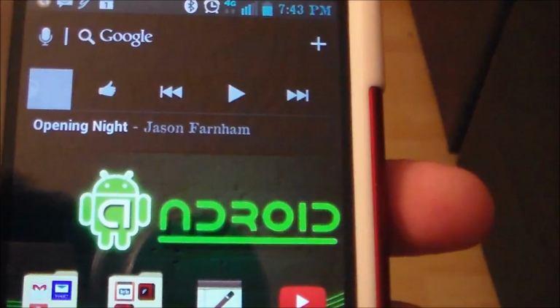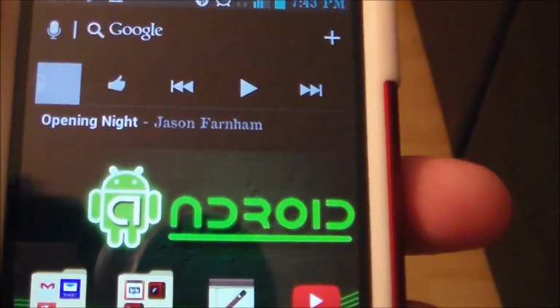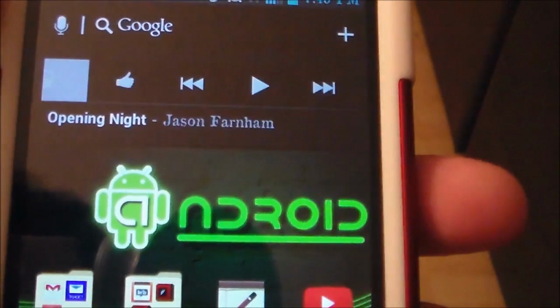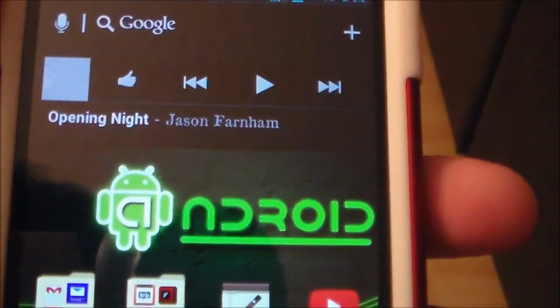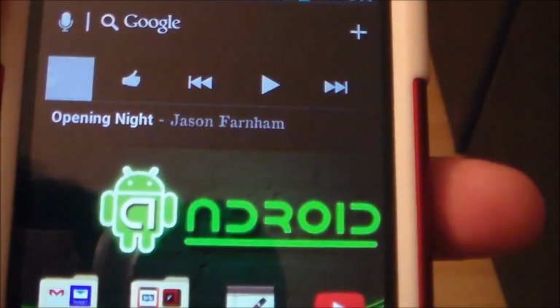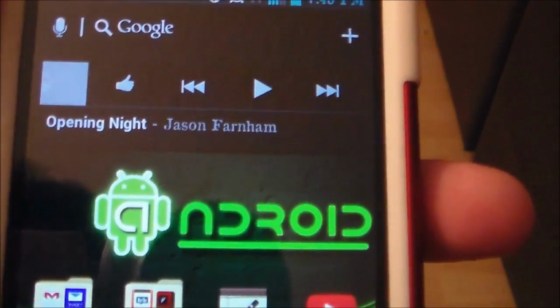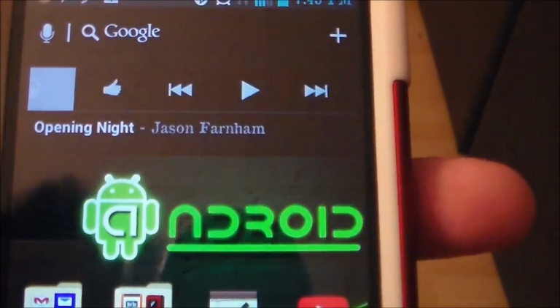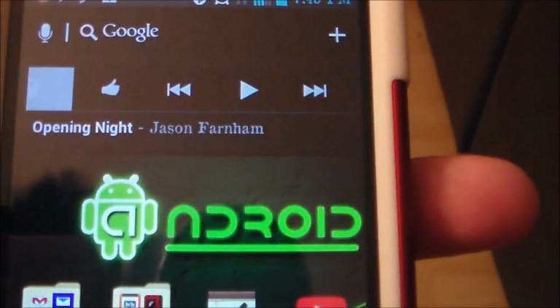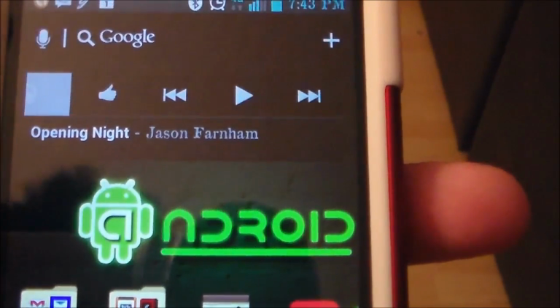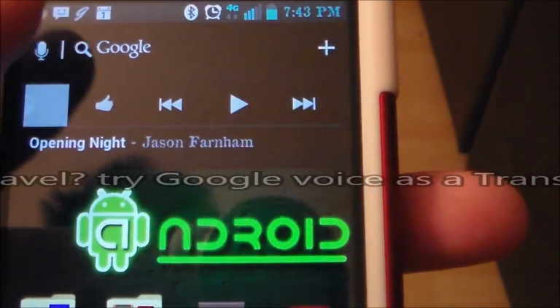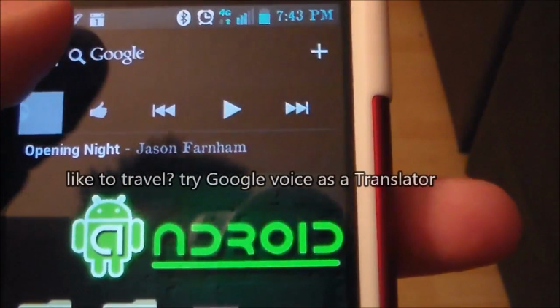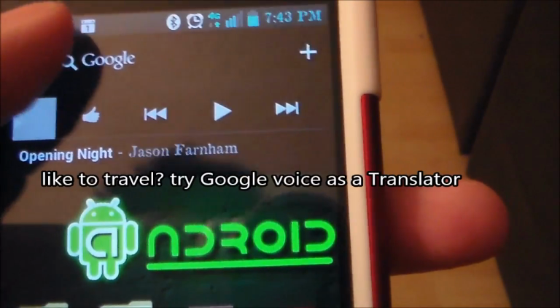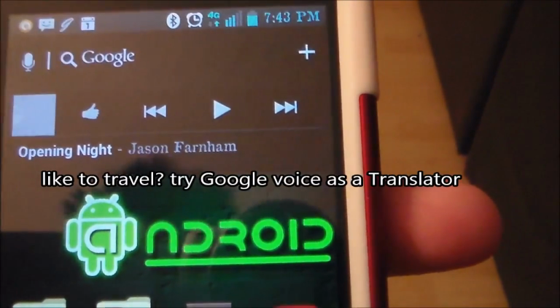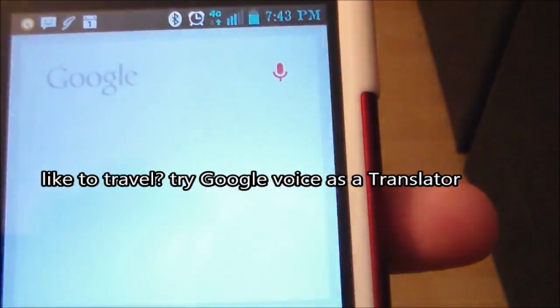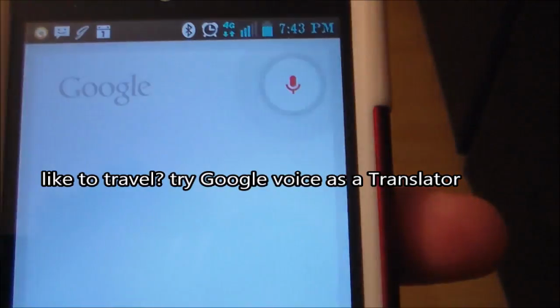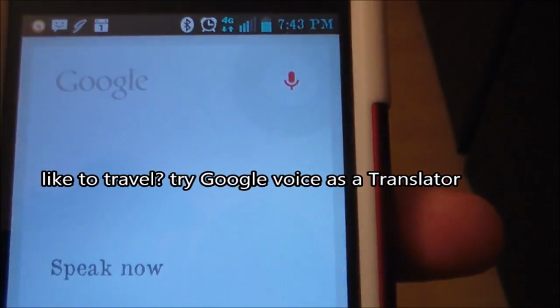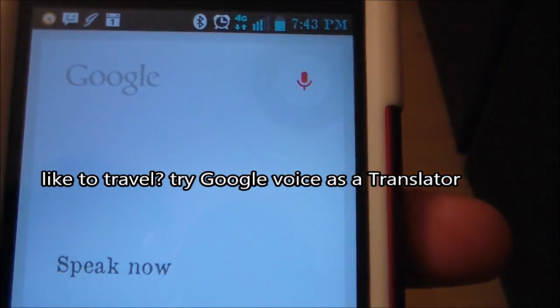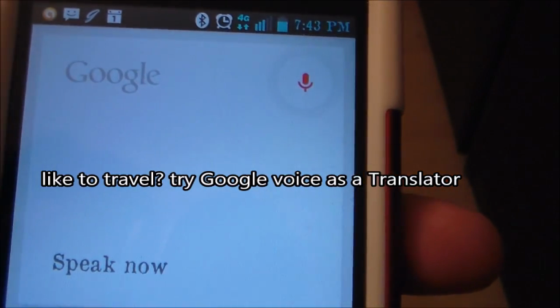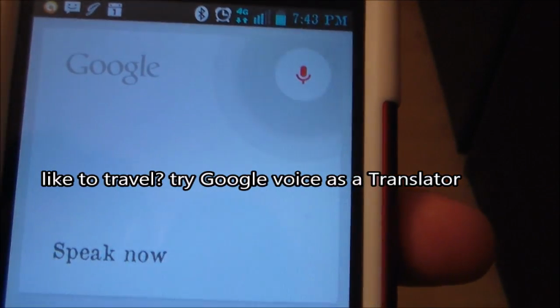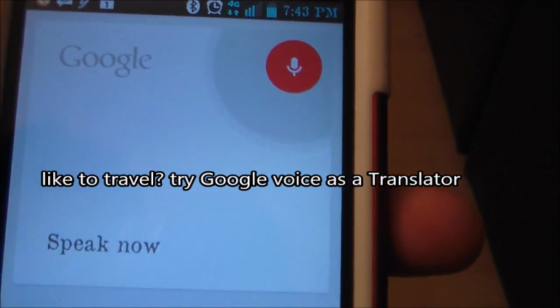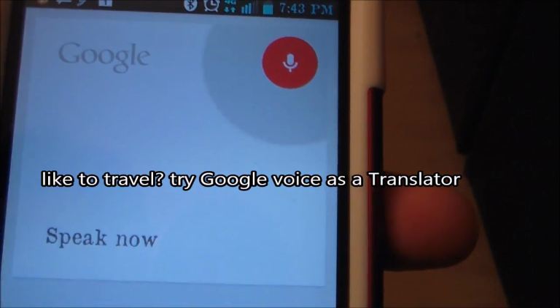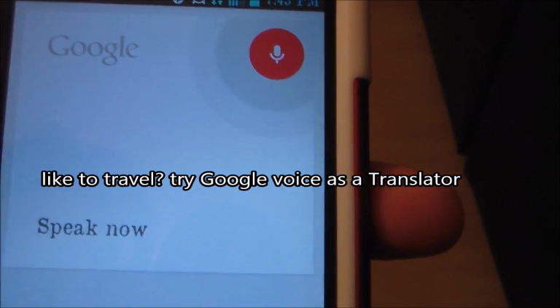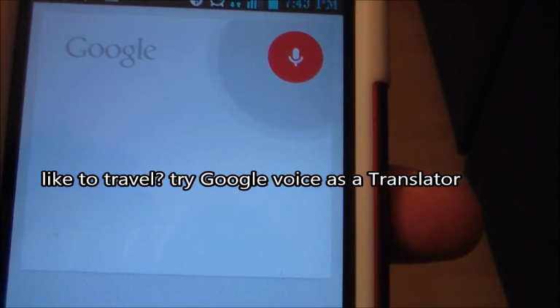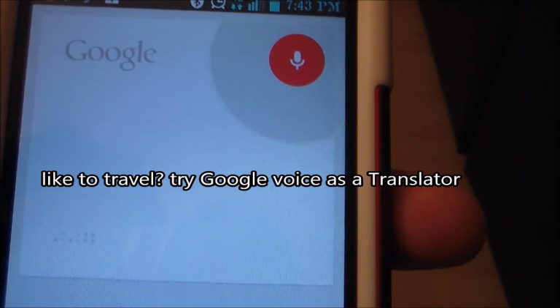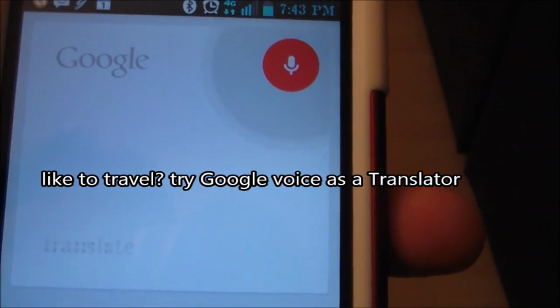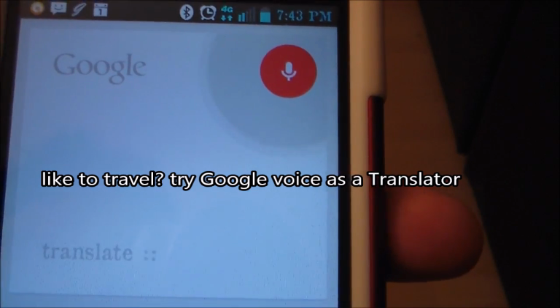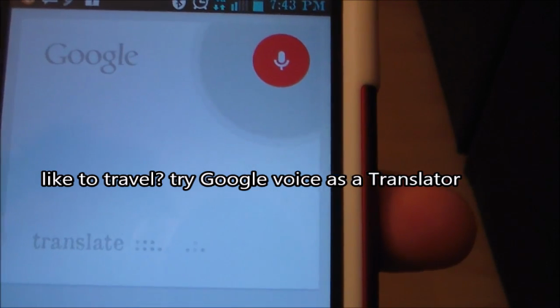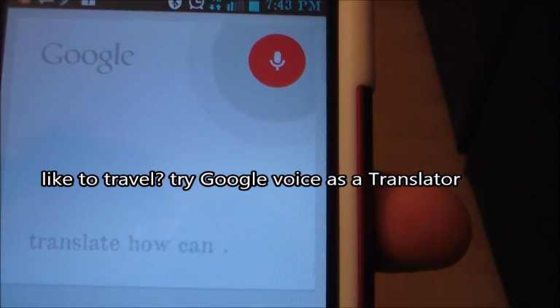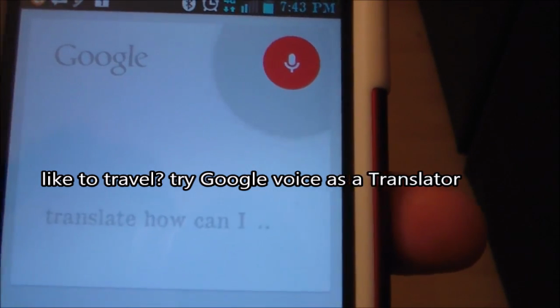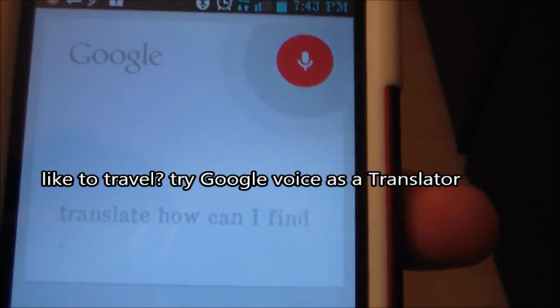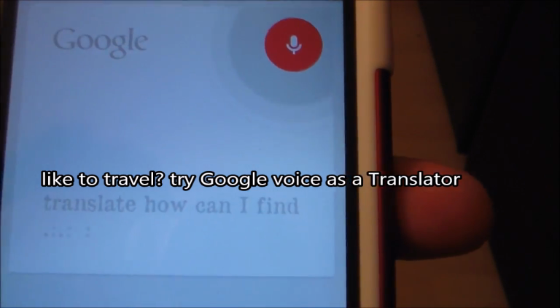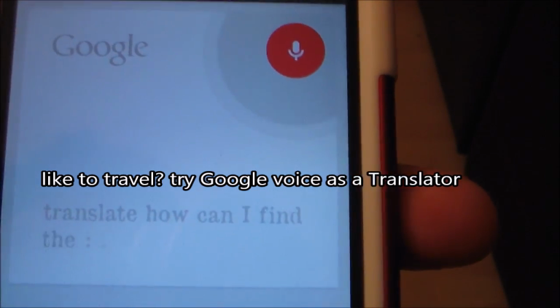It's also a translator. Translate: how can I find the train, please, in Italian.